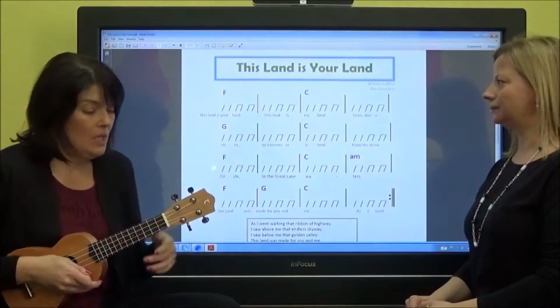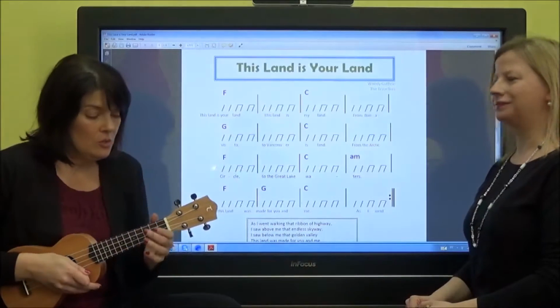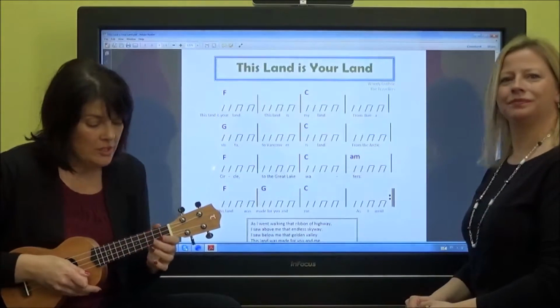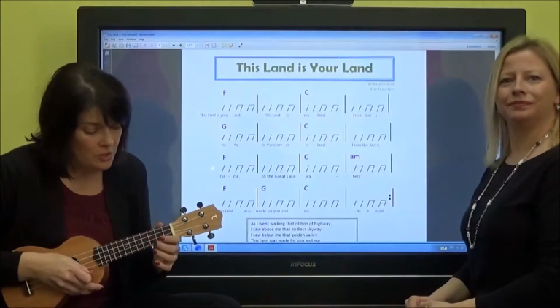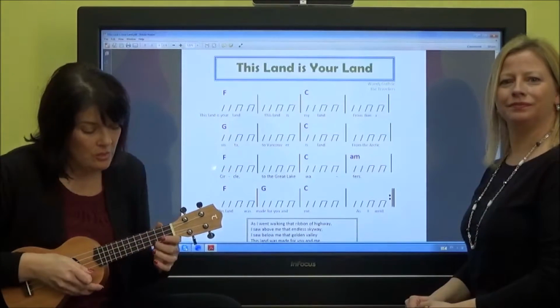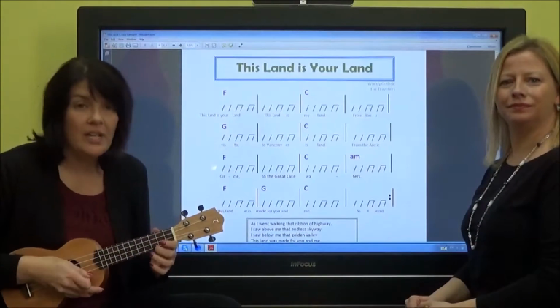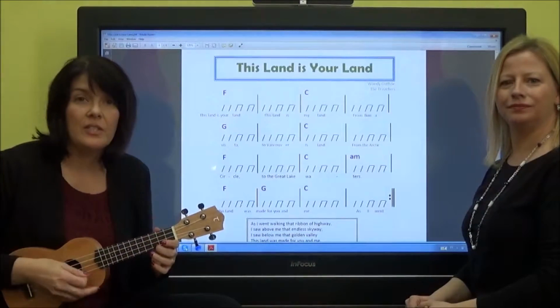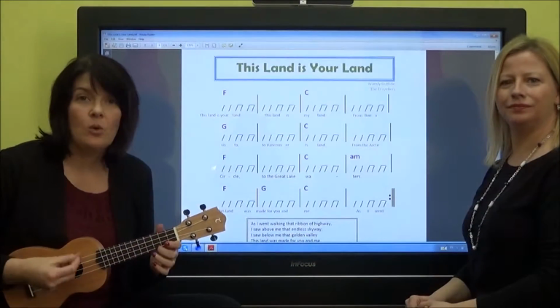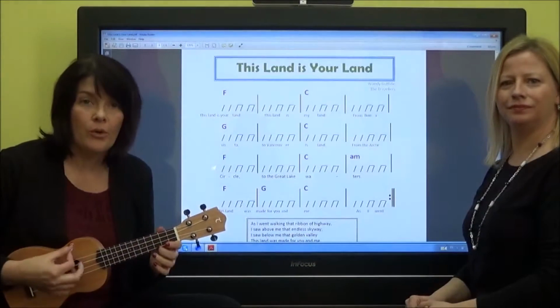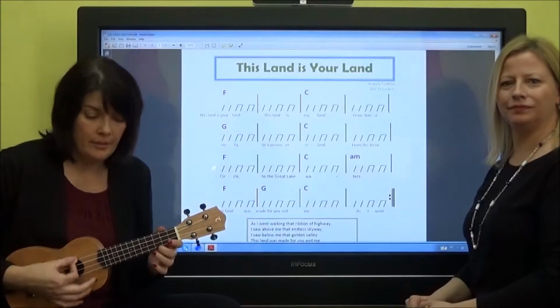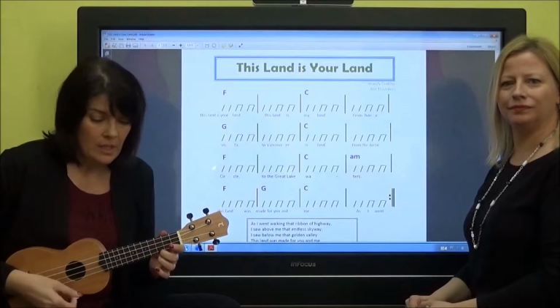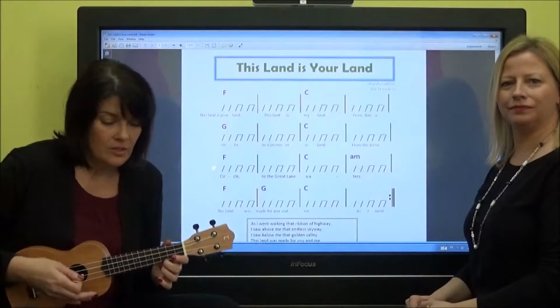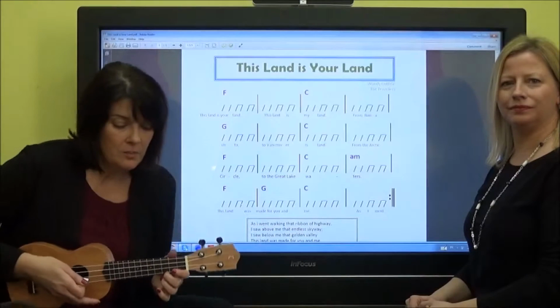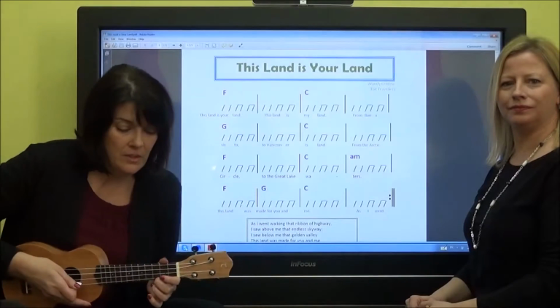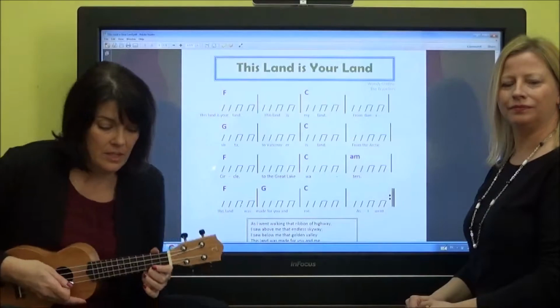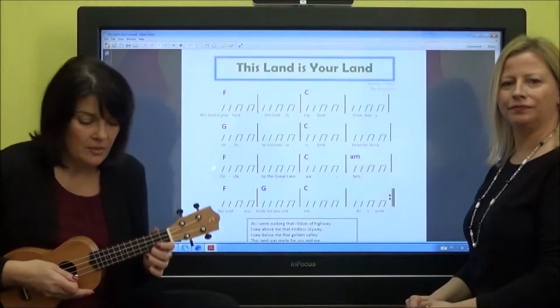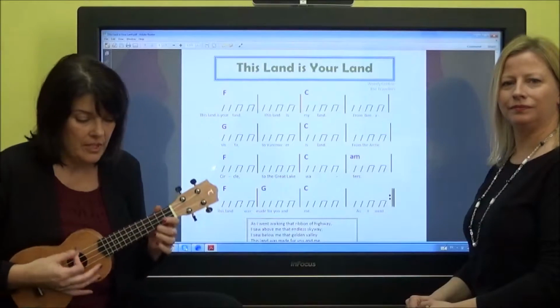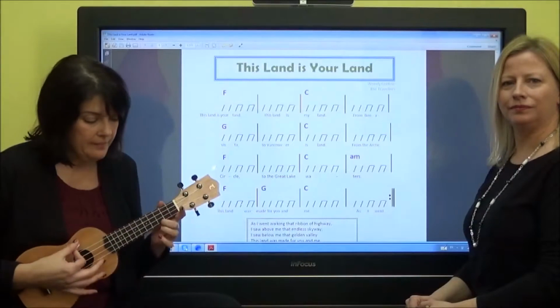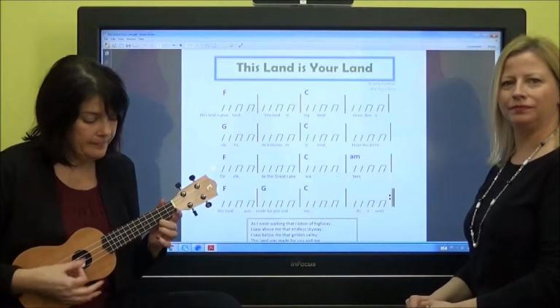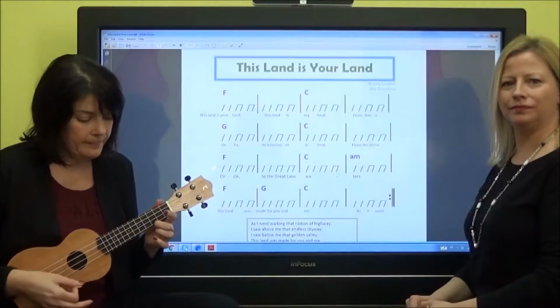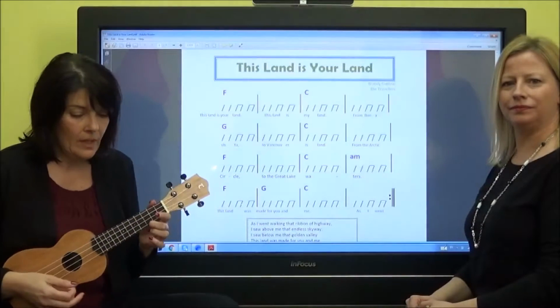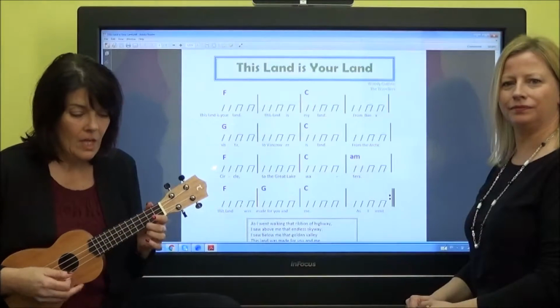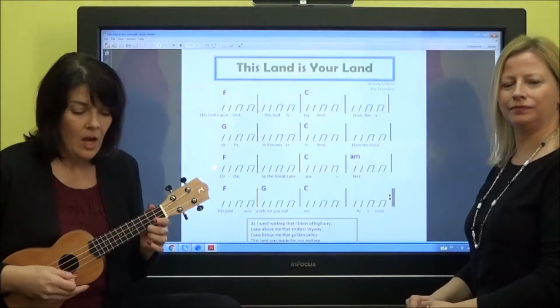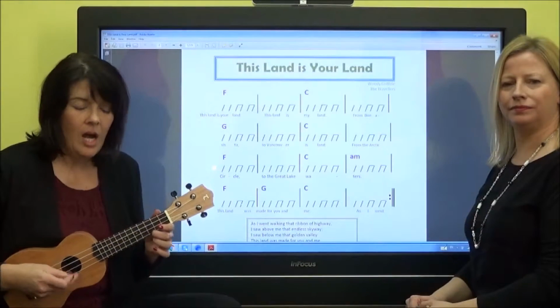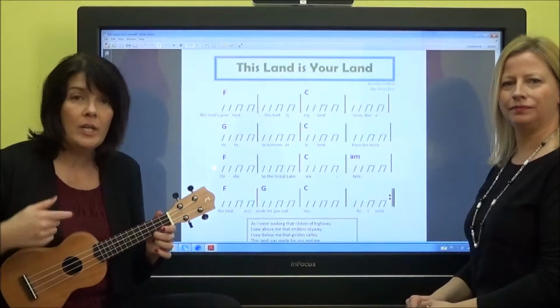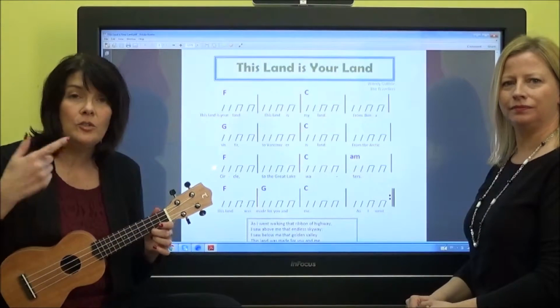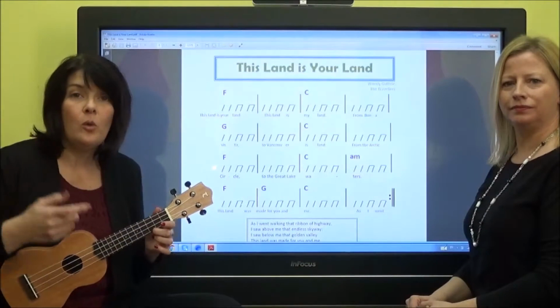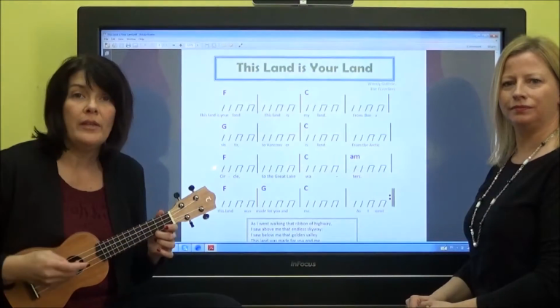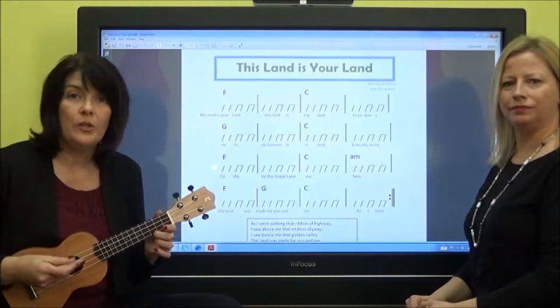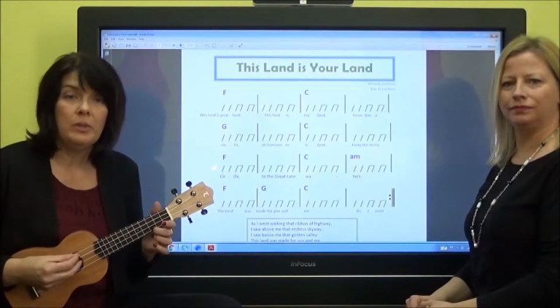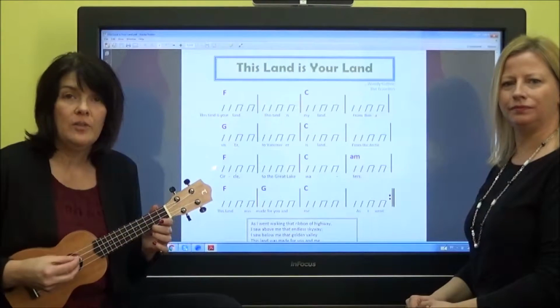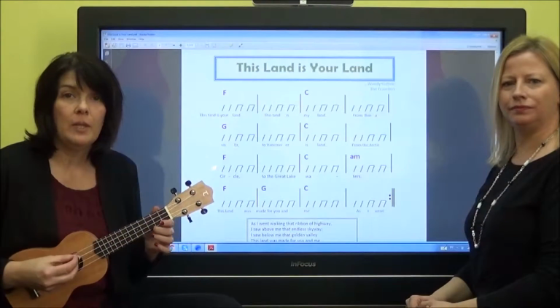So let's just do that on a C chord, because this piece is in the key of C. I will count to four, and then you play with me.